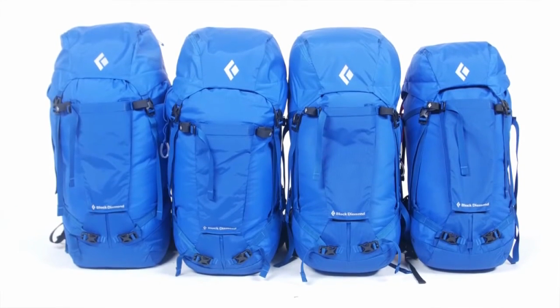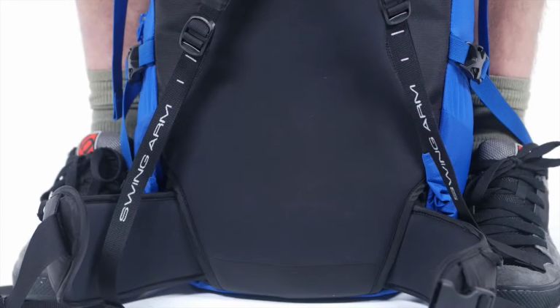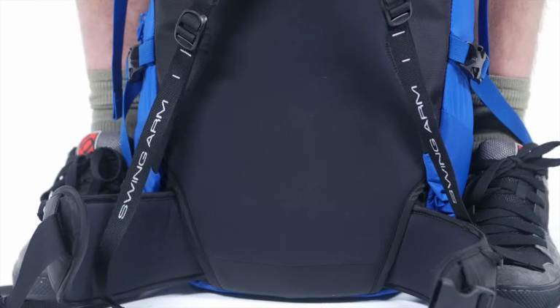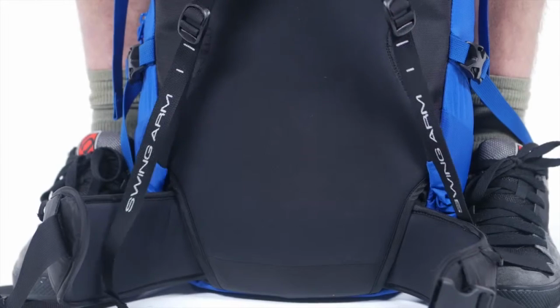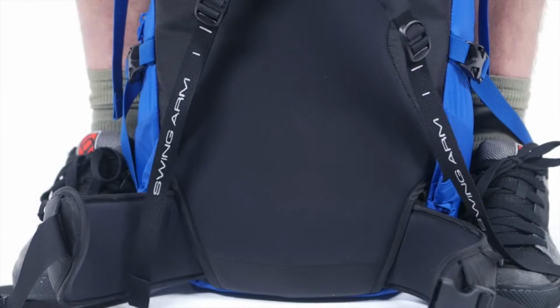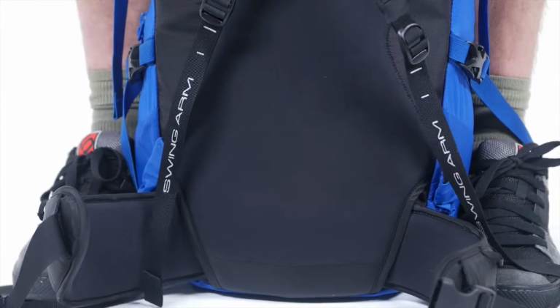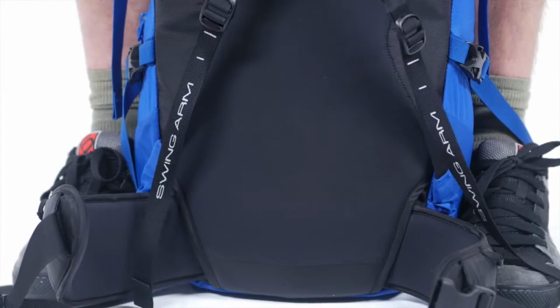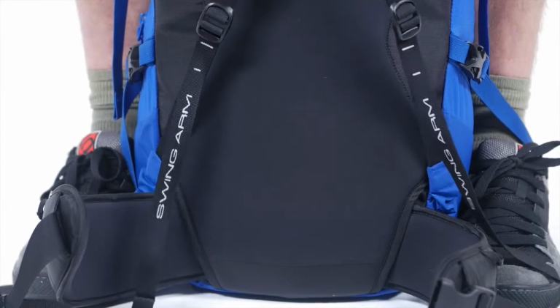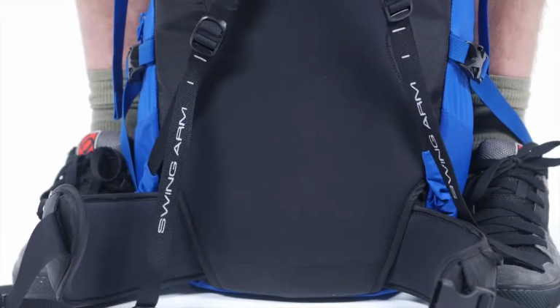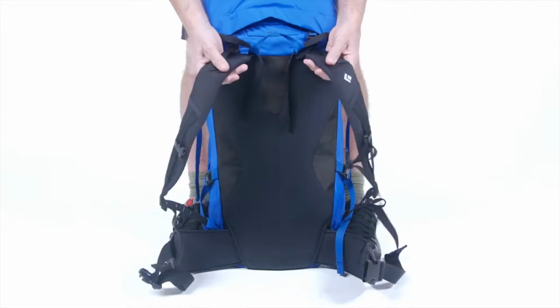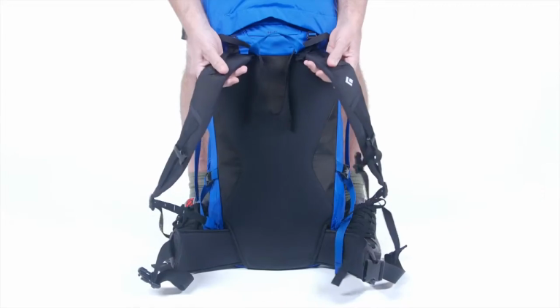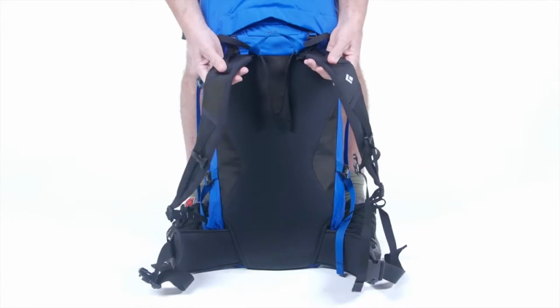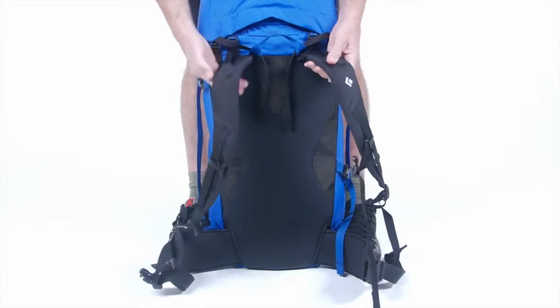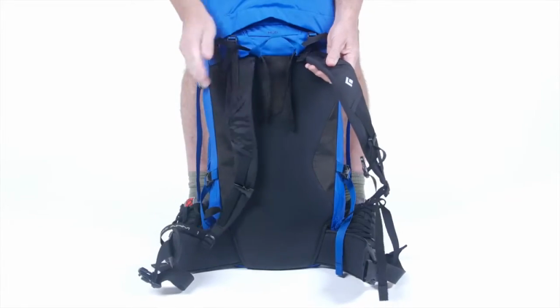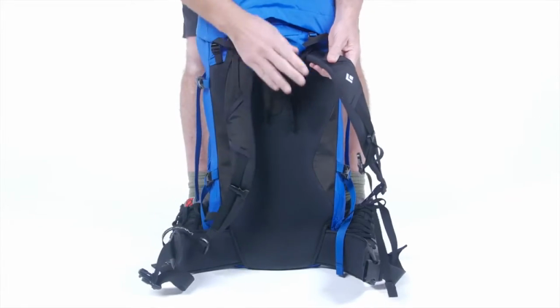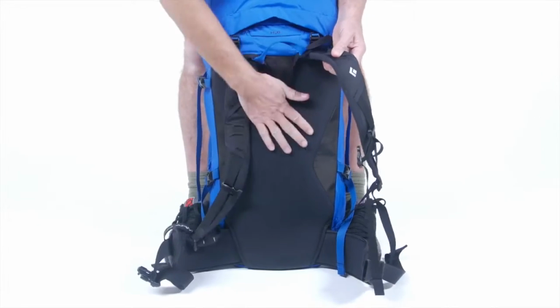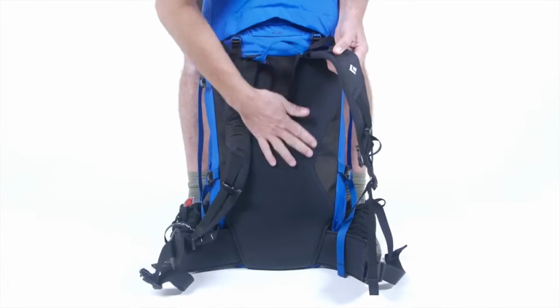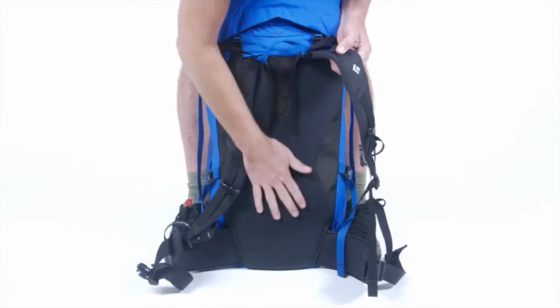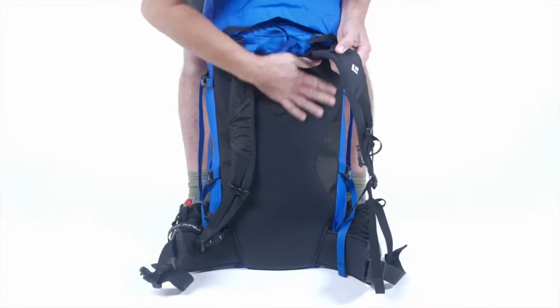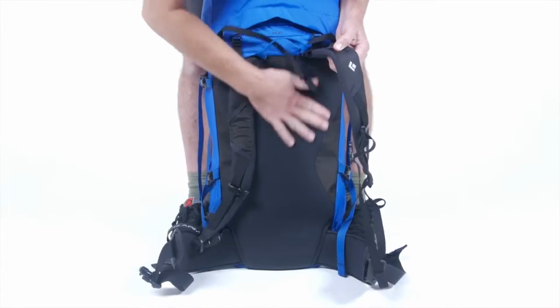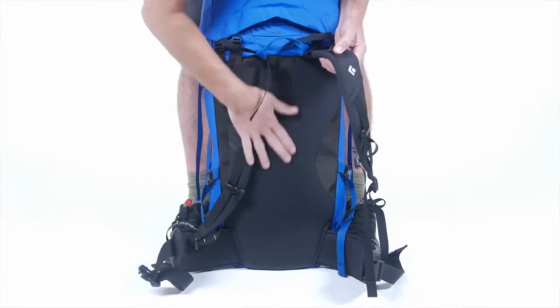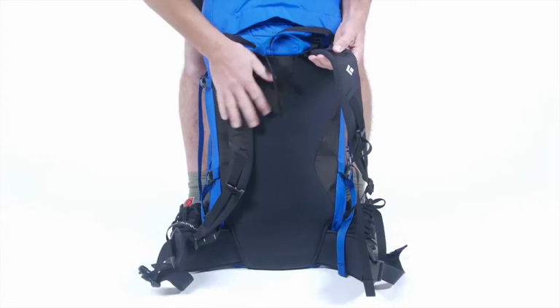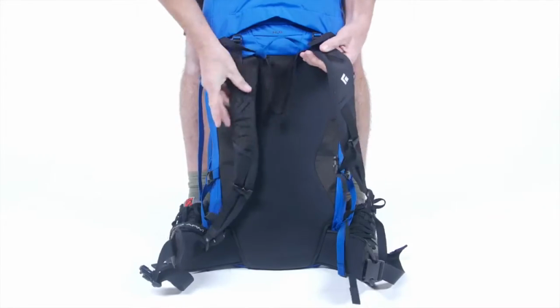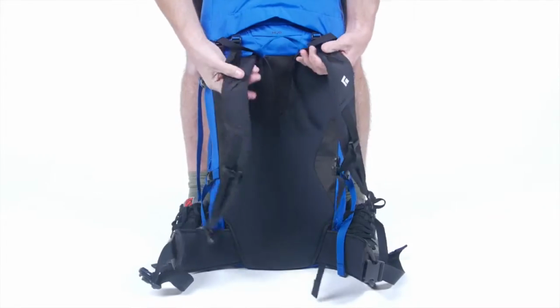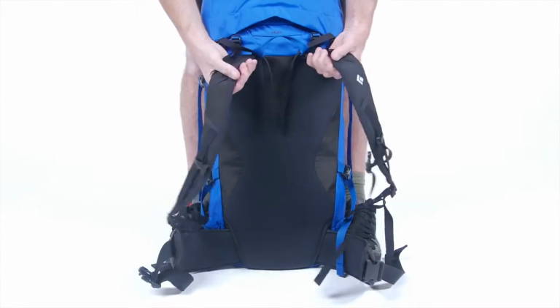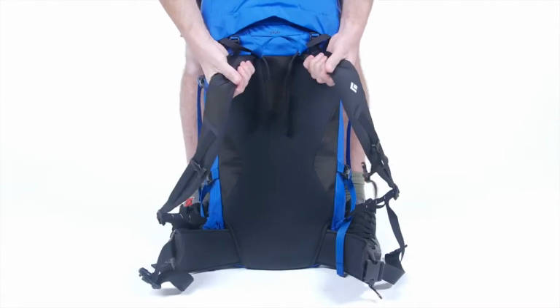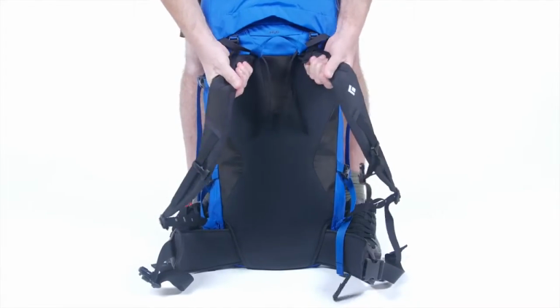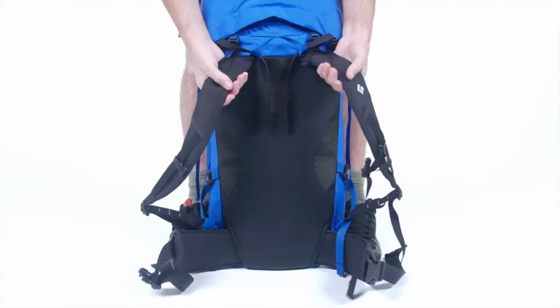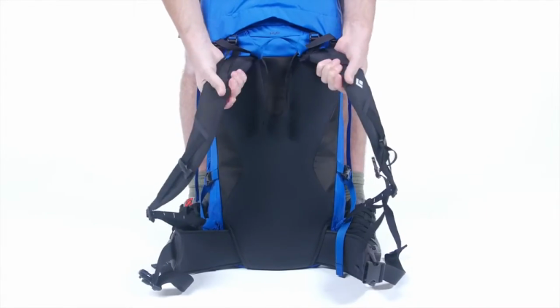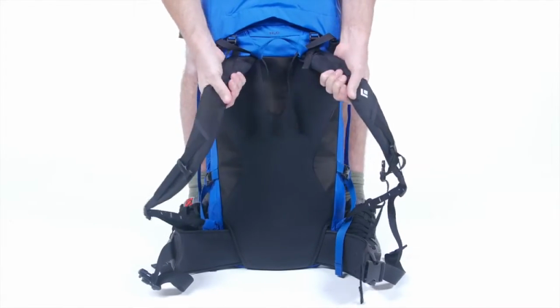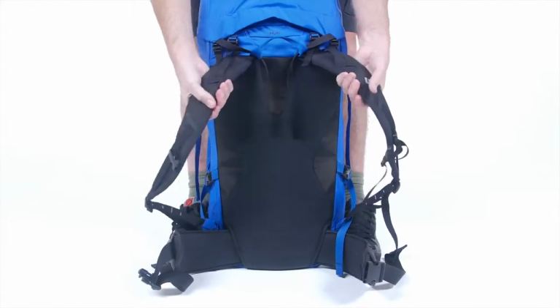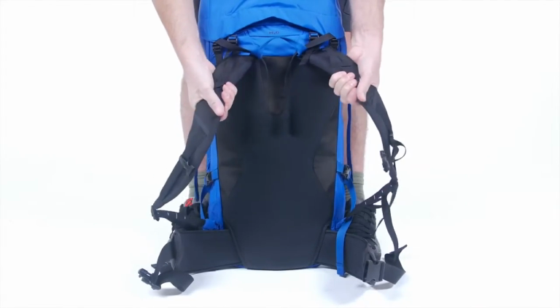Swing-arm shoulder straps and a thermoformed back panel make carrying heavy loads and long approaches comfortable and easy.